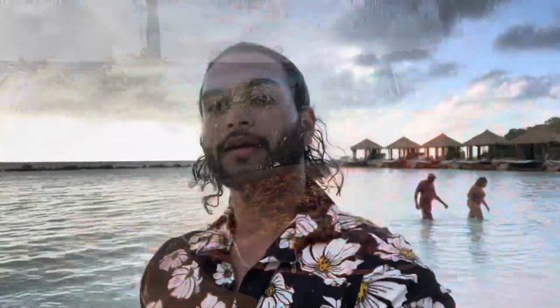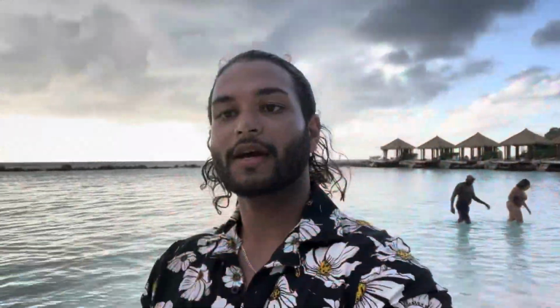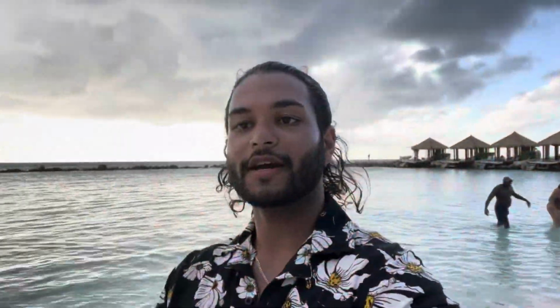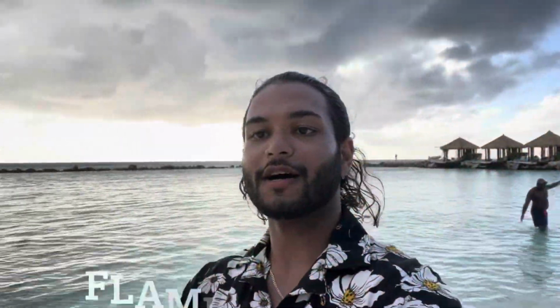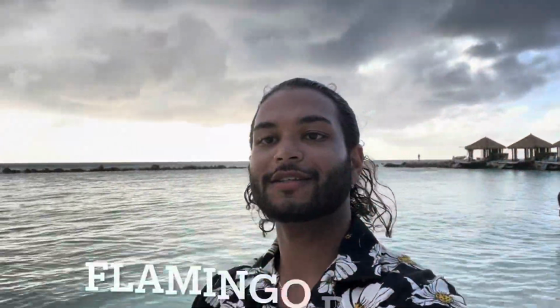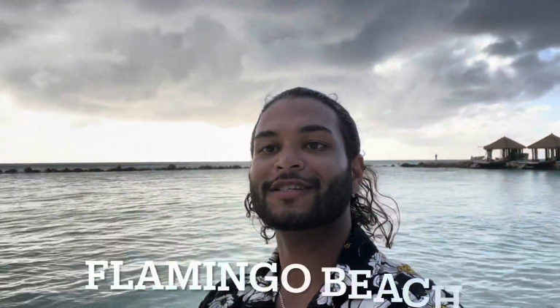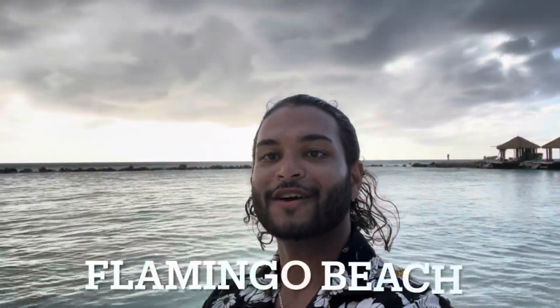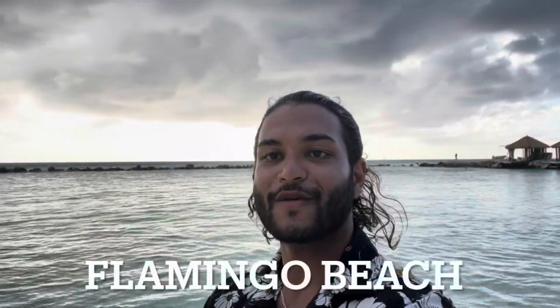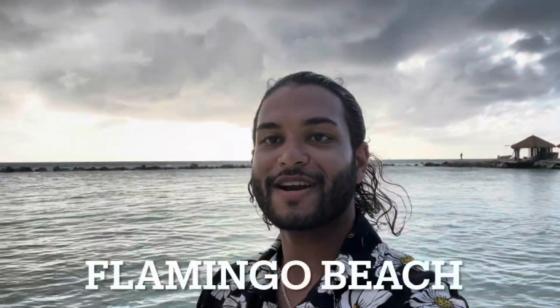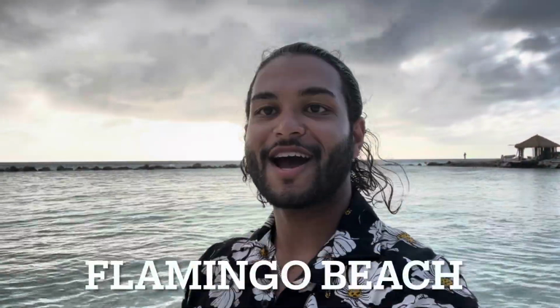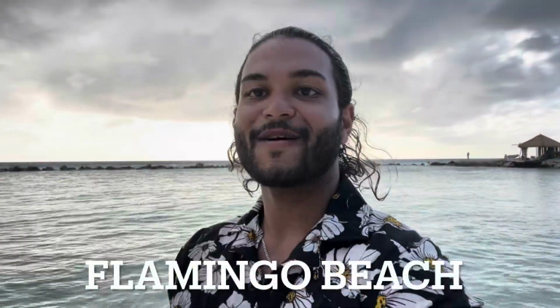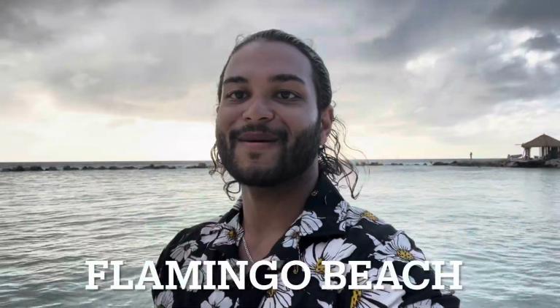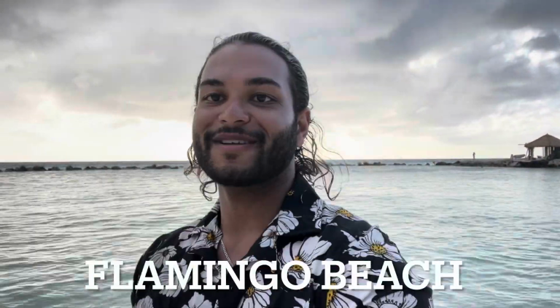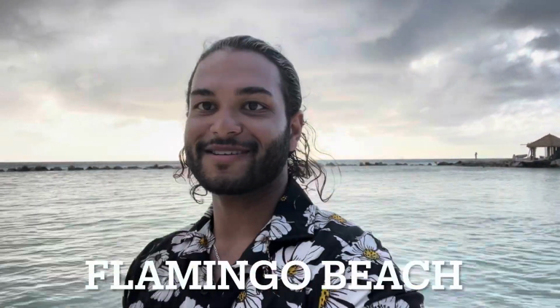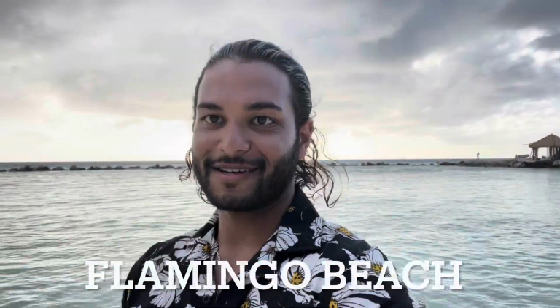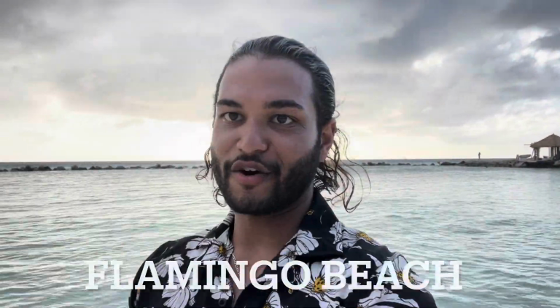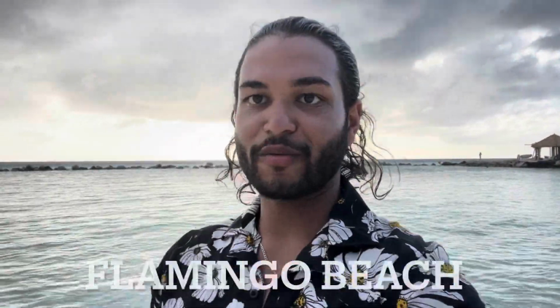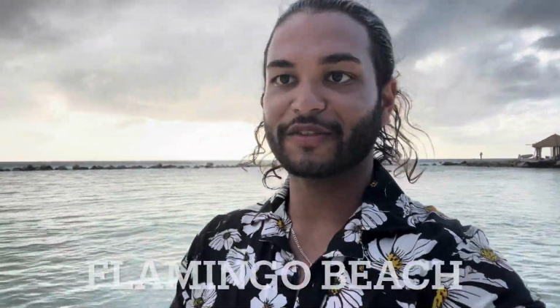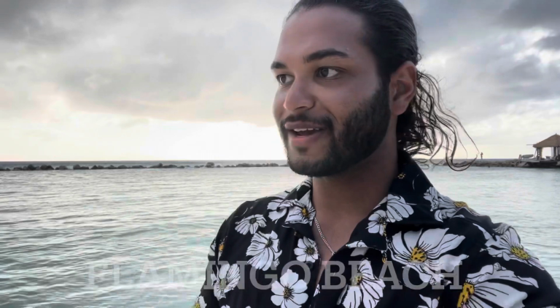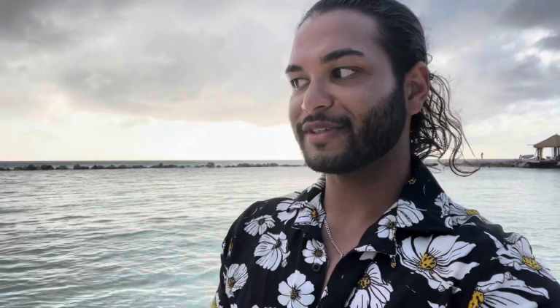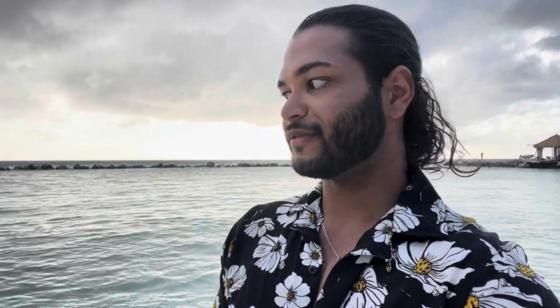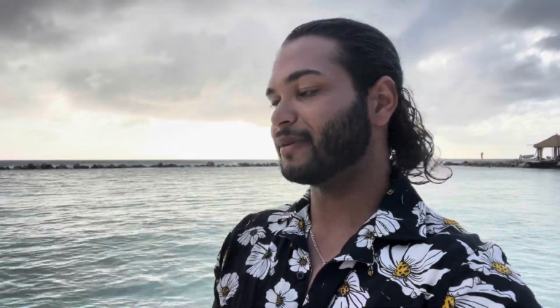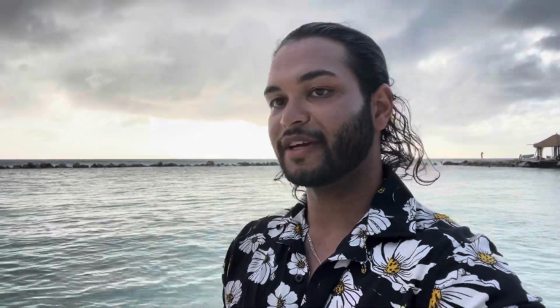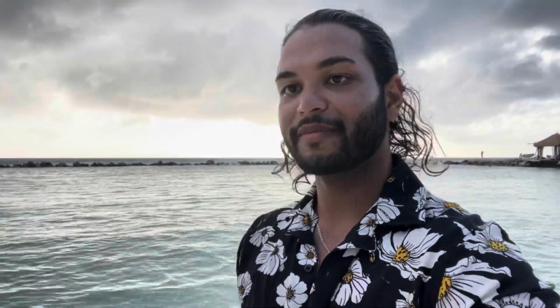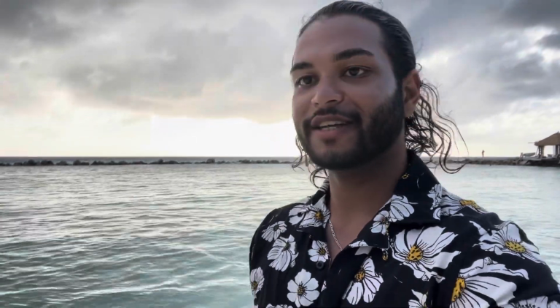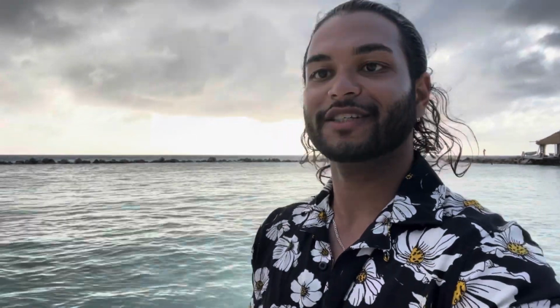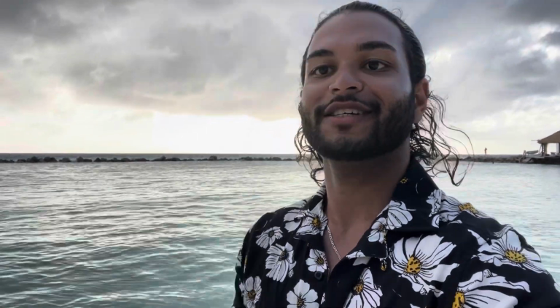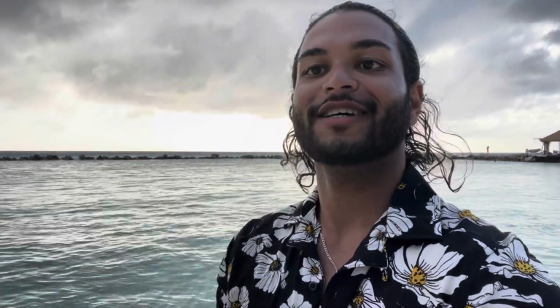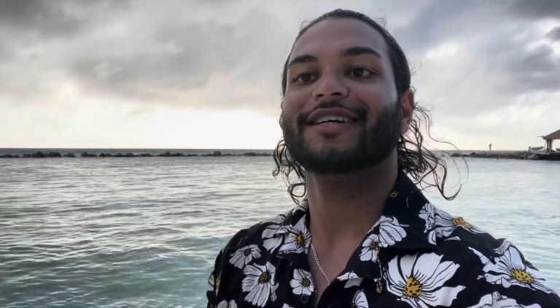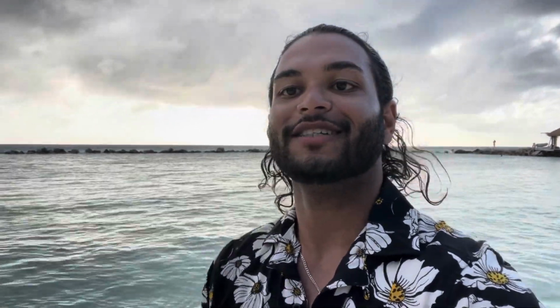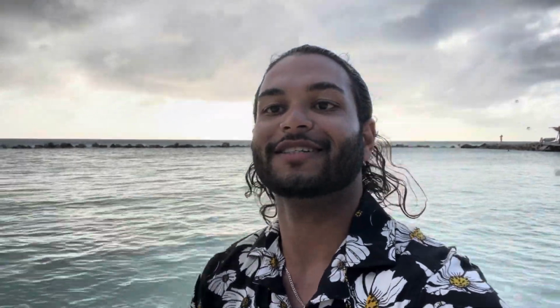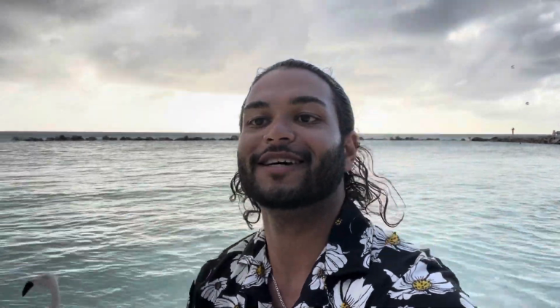Hey y'all, right now I'm at Aruba's famous flamingo beach. Take a look.